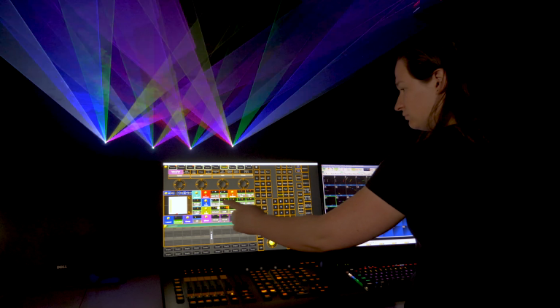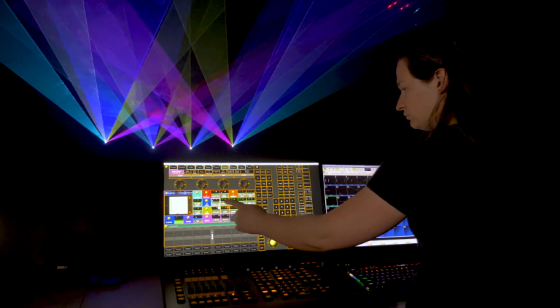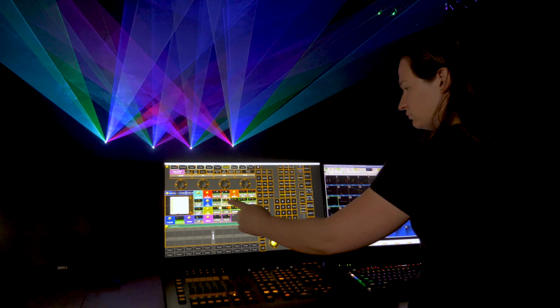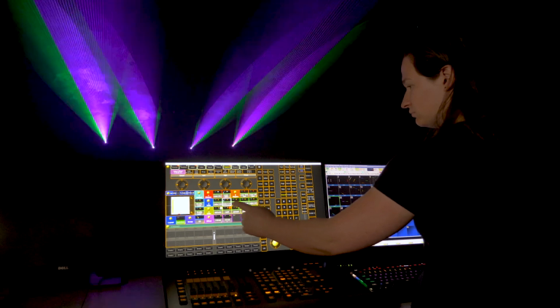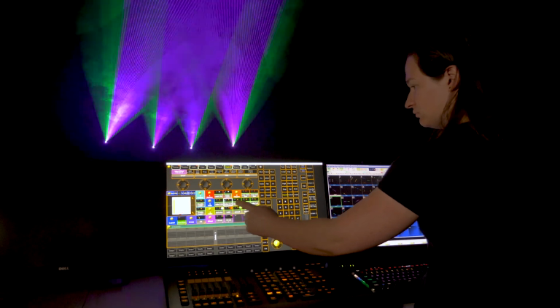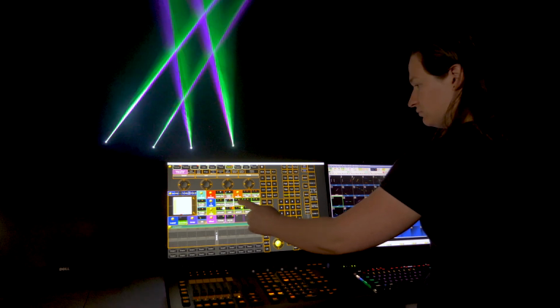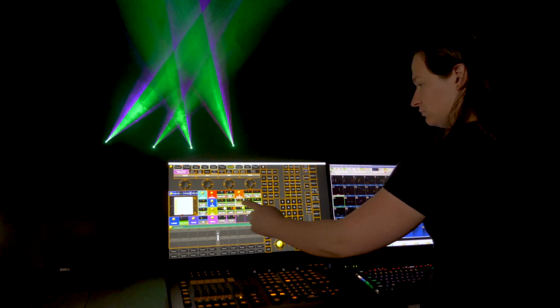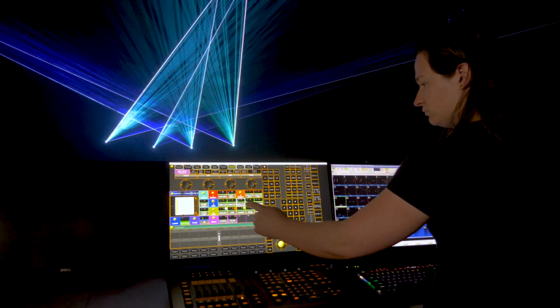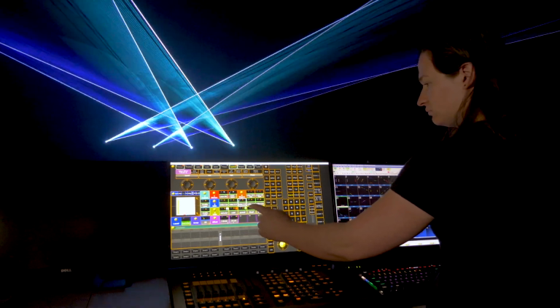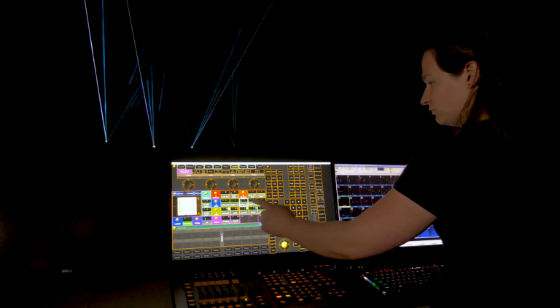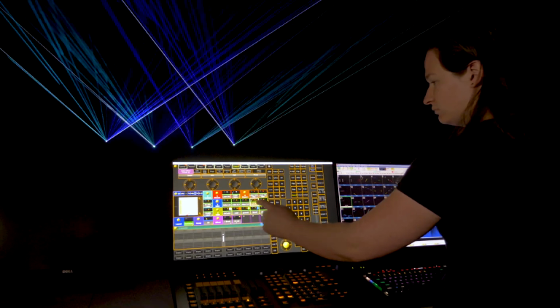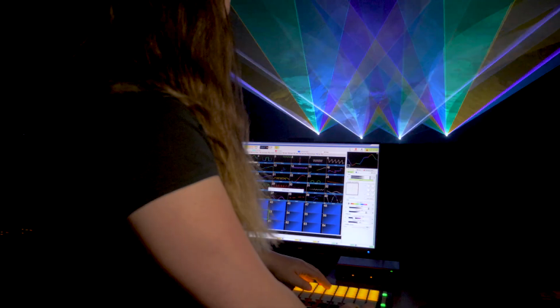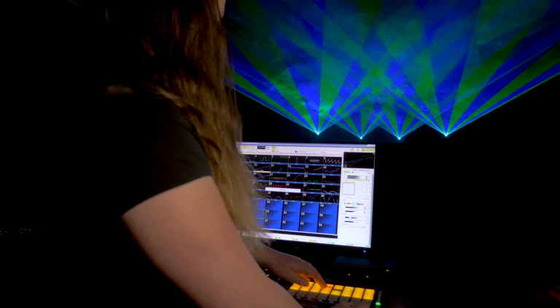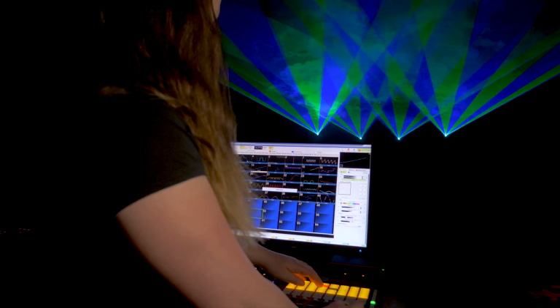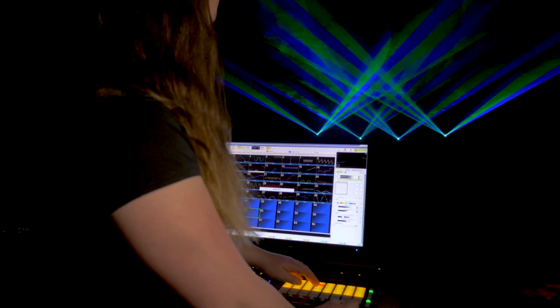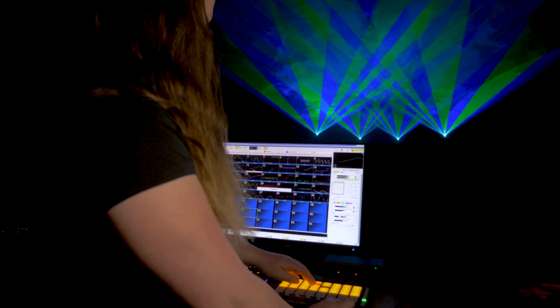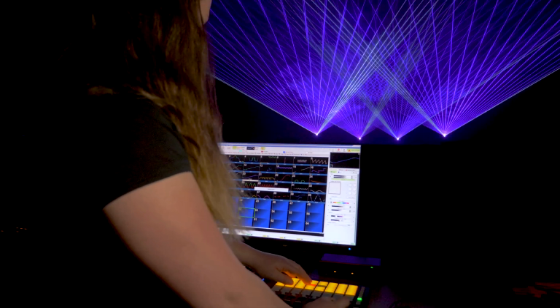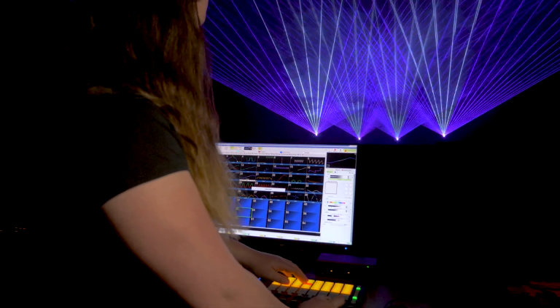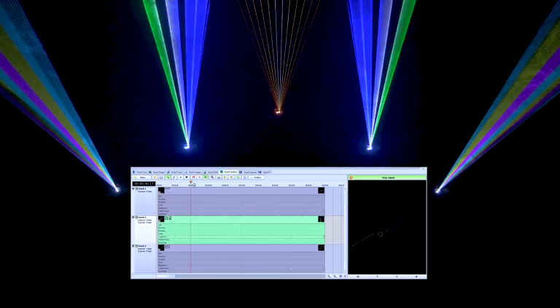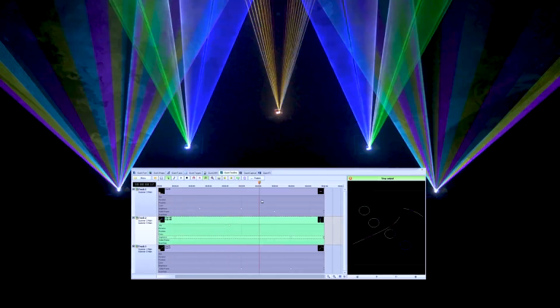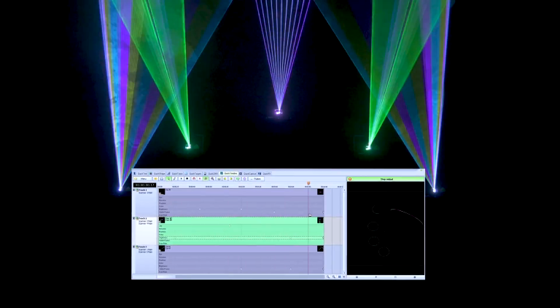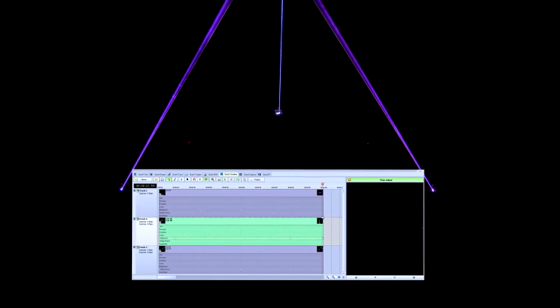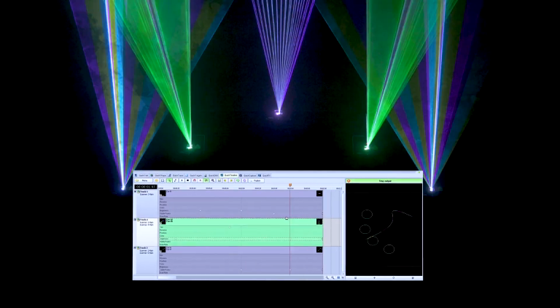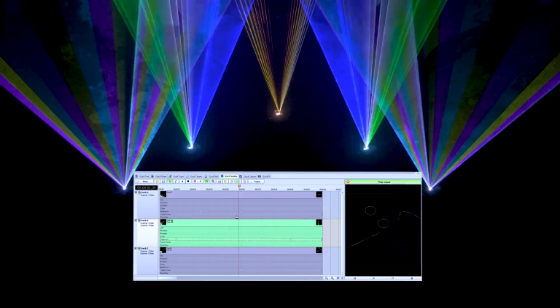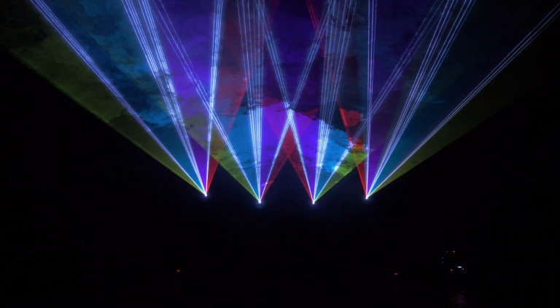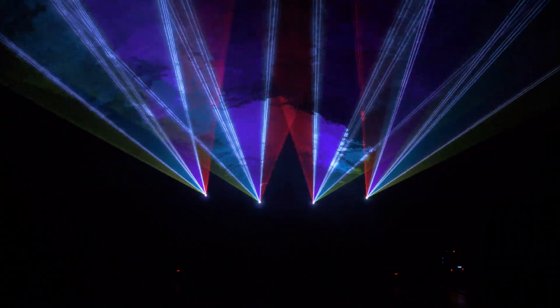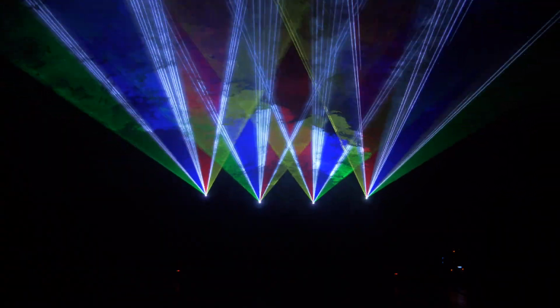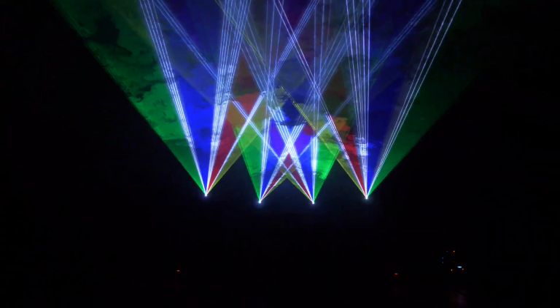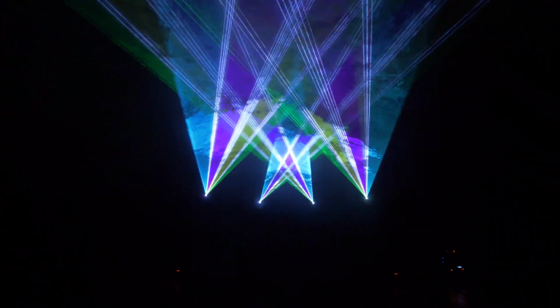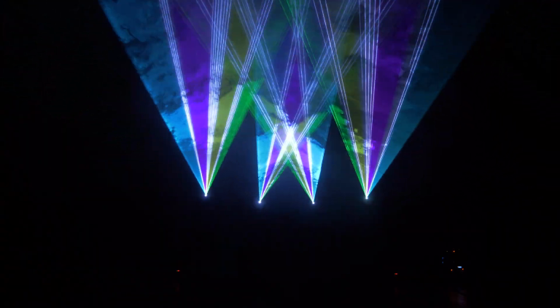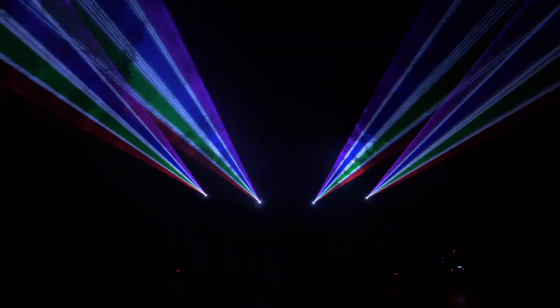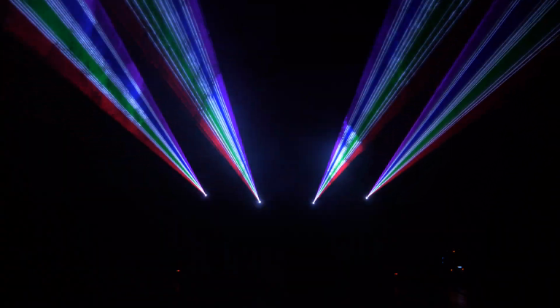You can then control your artwork live using a MIDI device, via a timeline, or in an auto mode workflow.